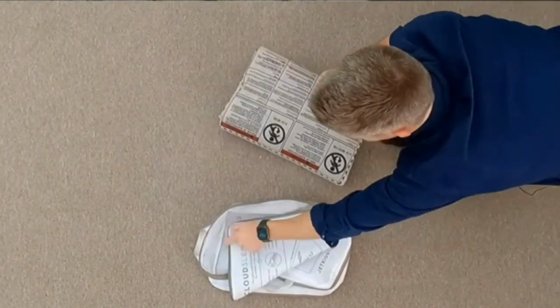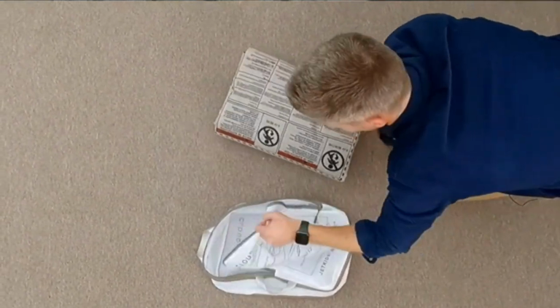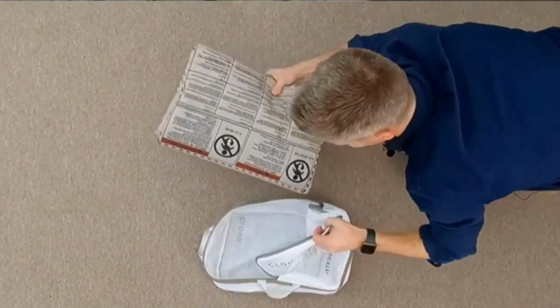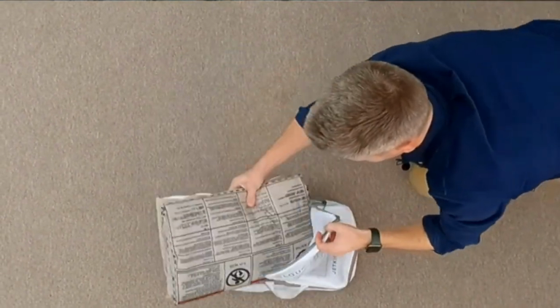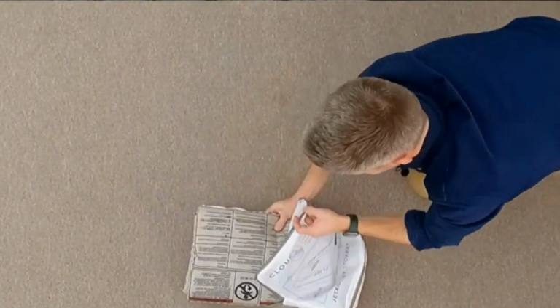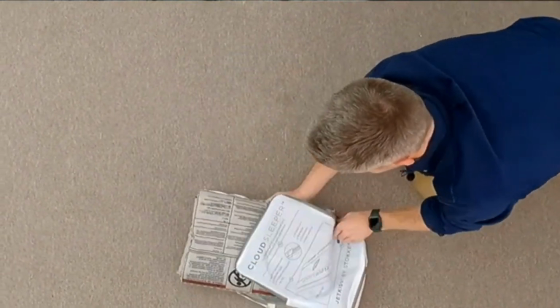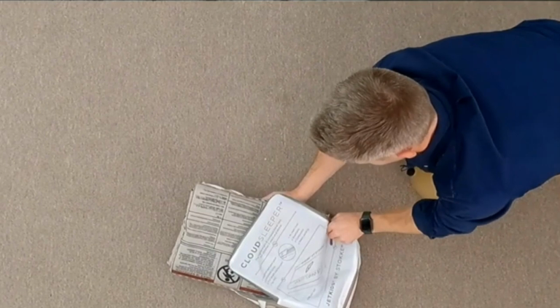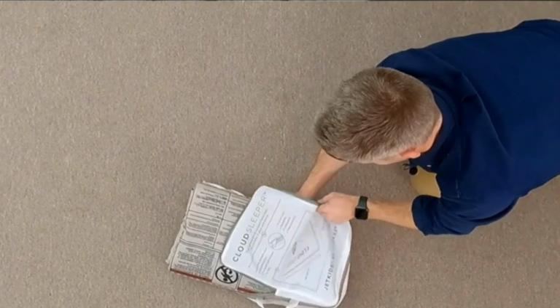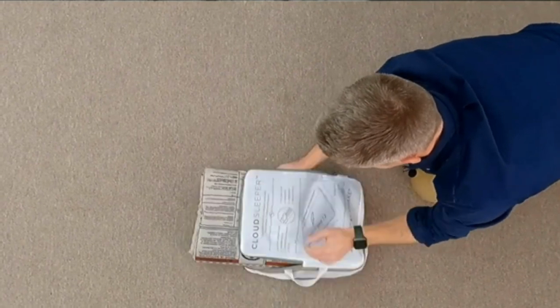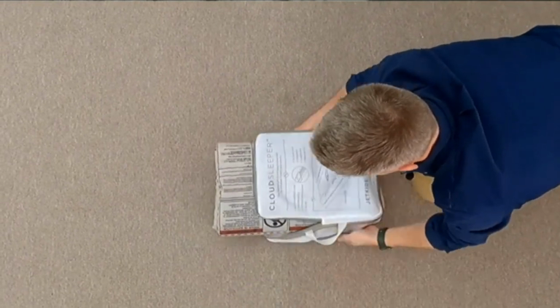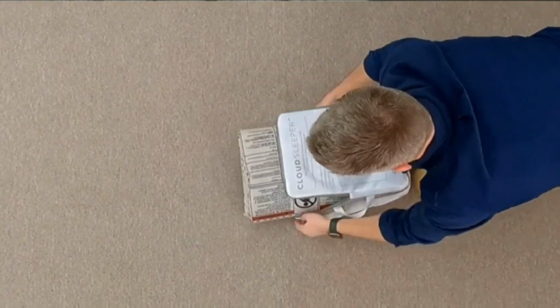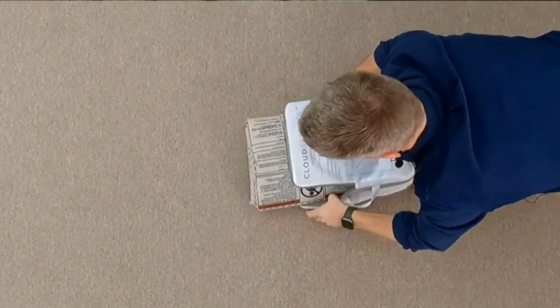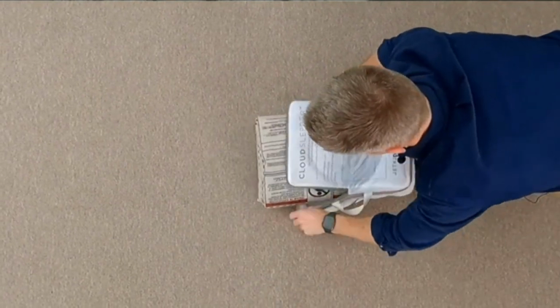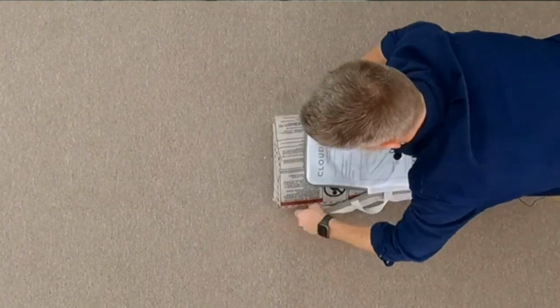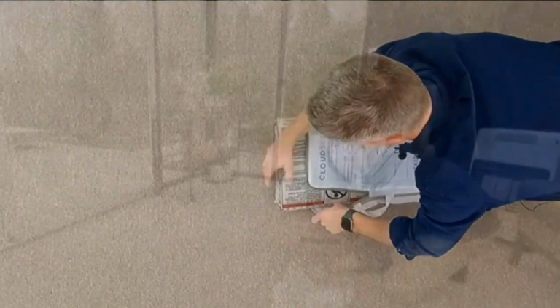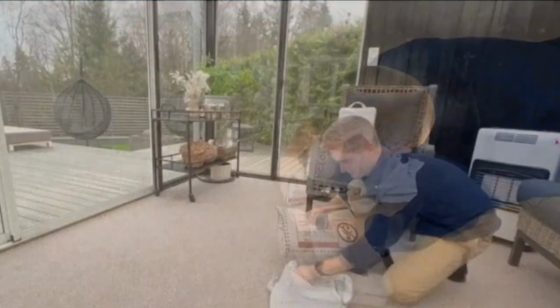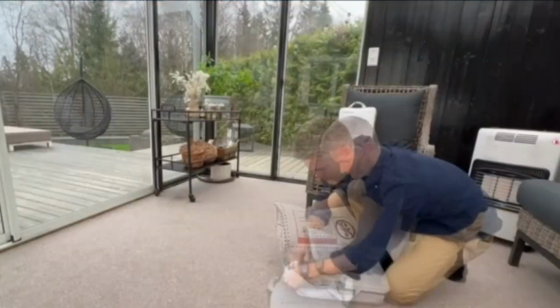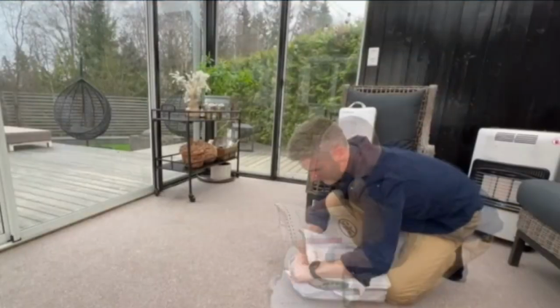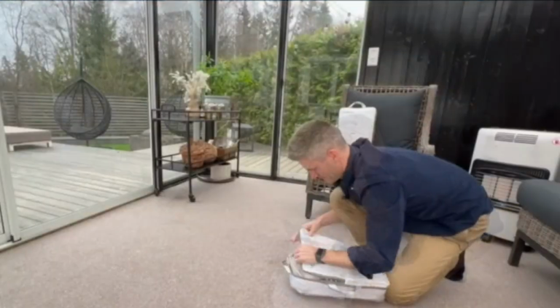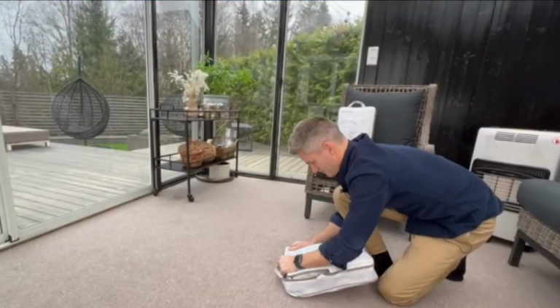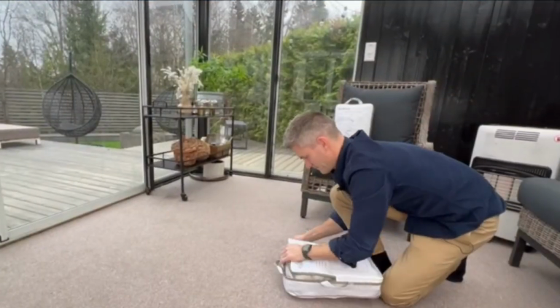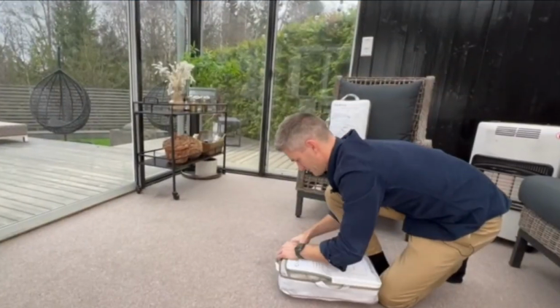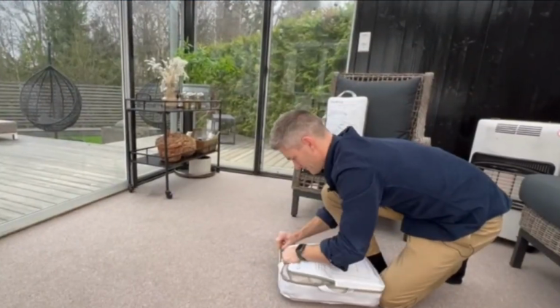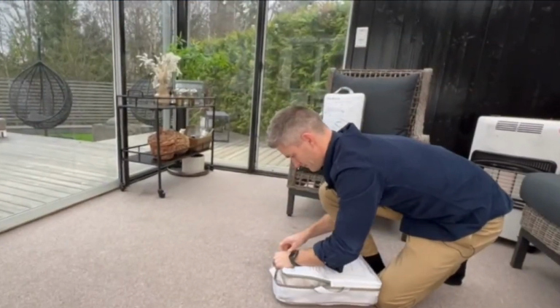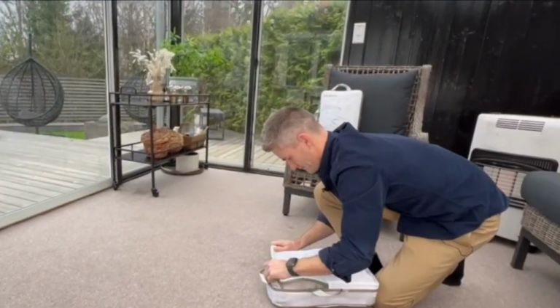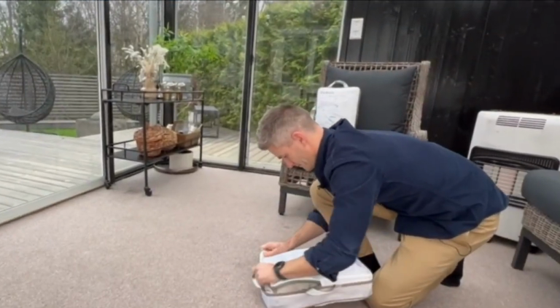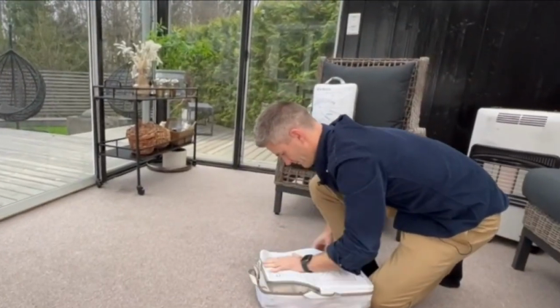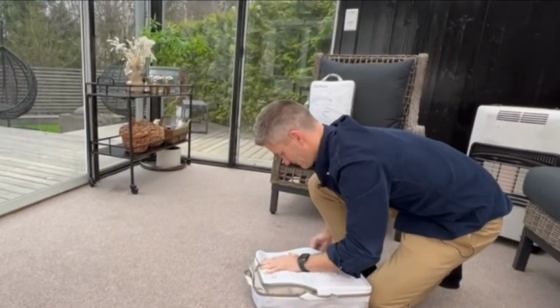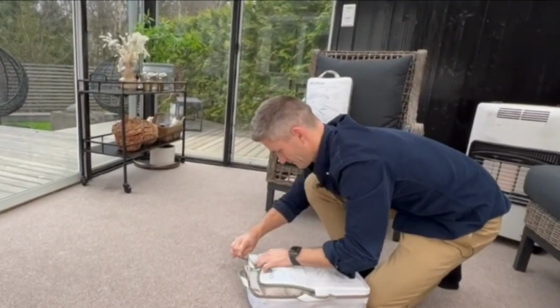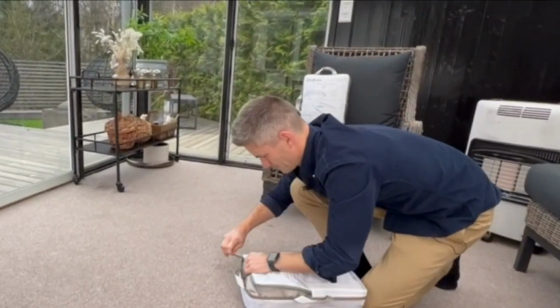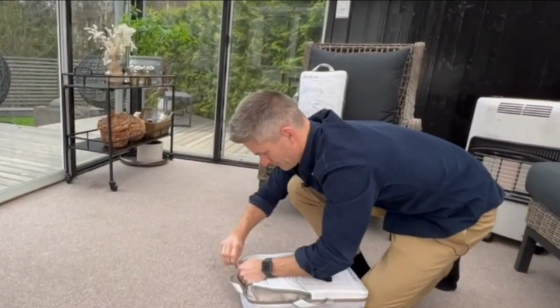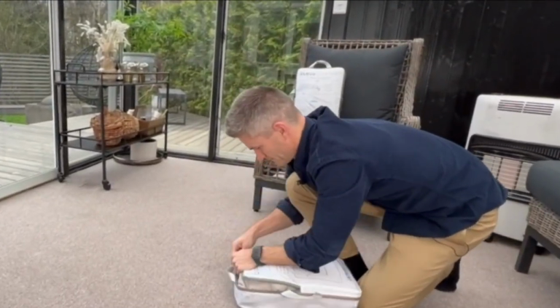When you're done with it, deflate the mattress, pack it back into its packing cube, and you're good to go.